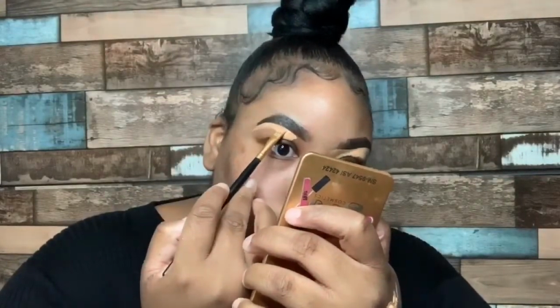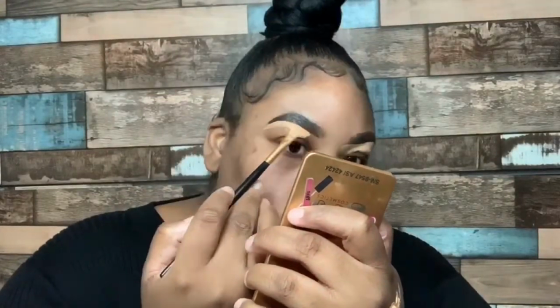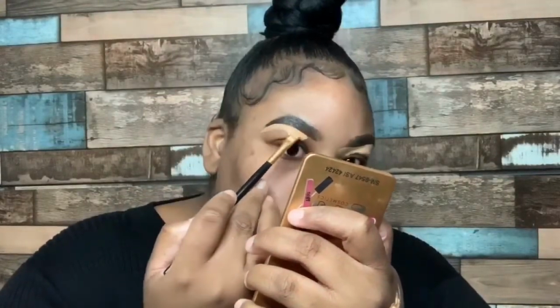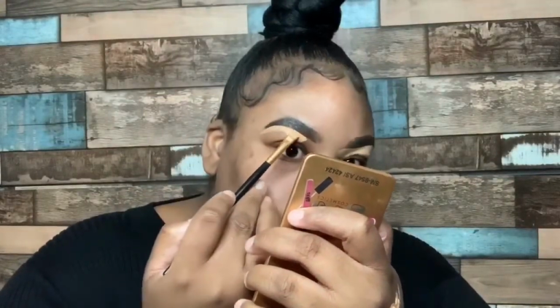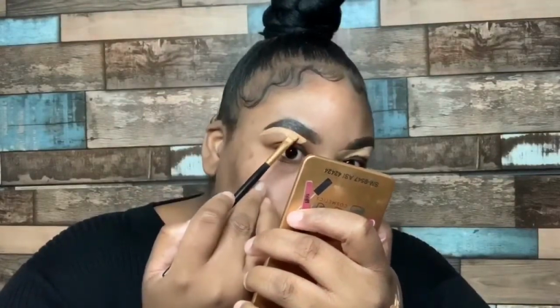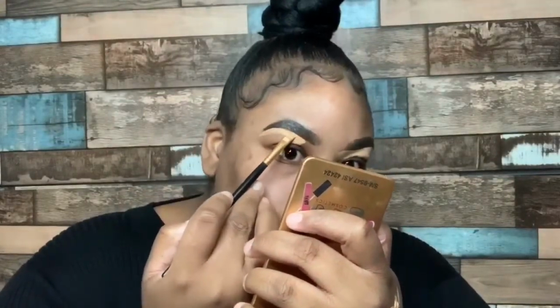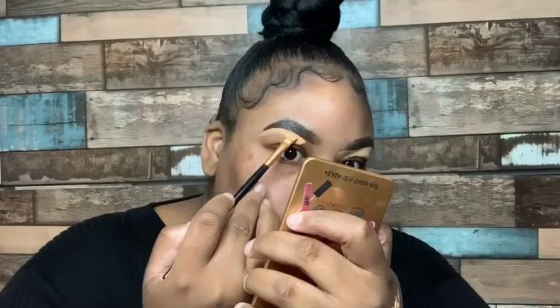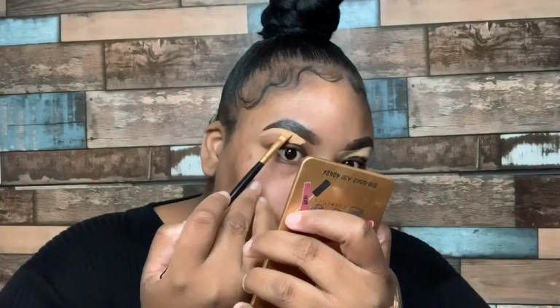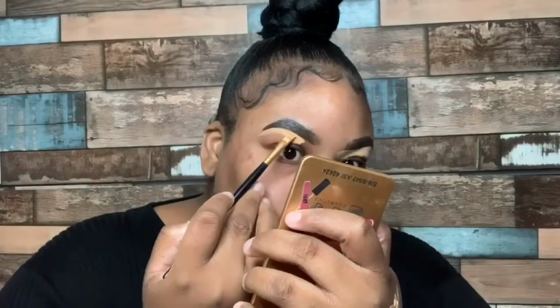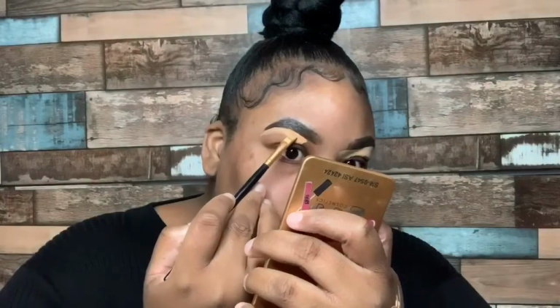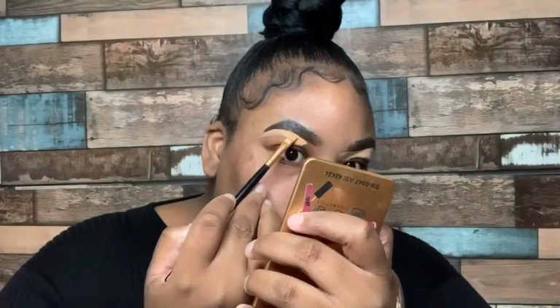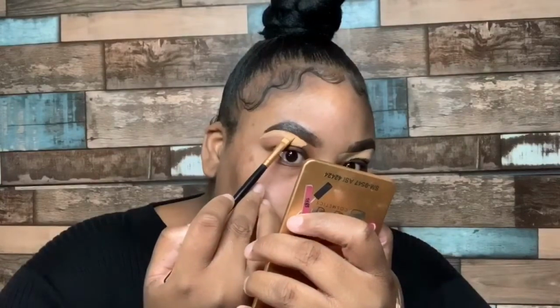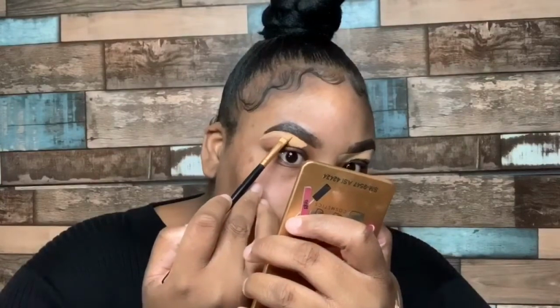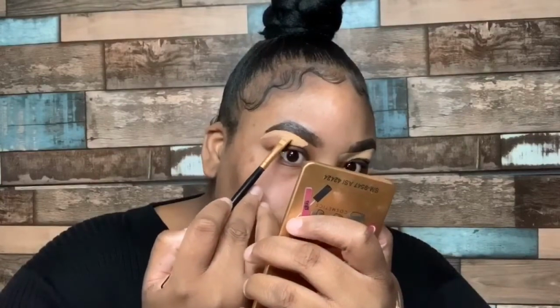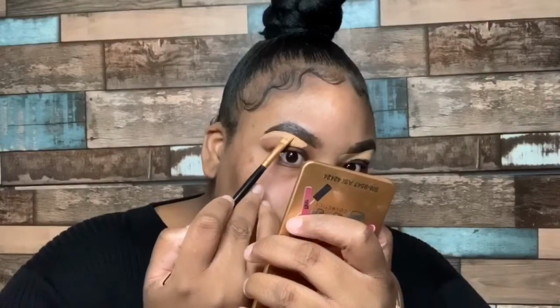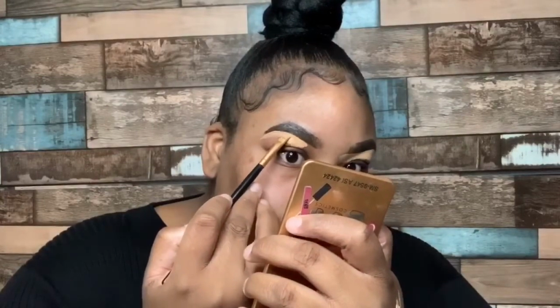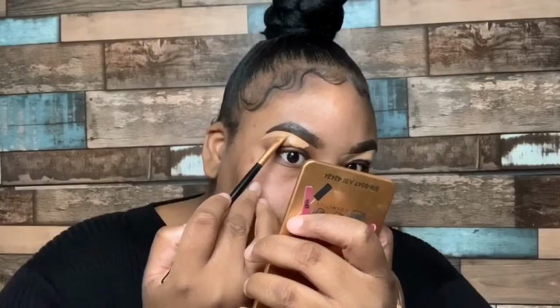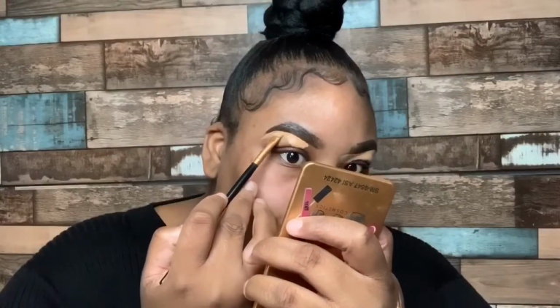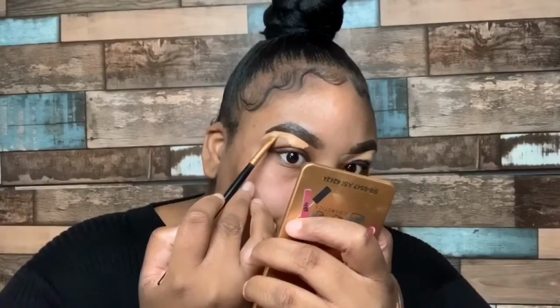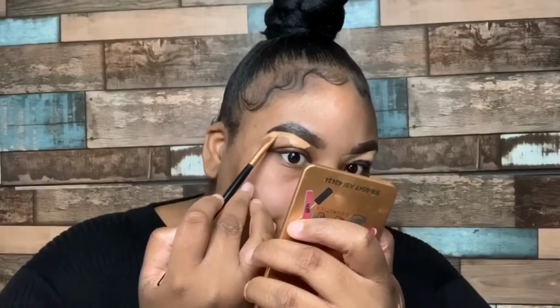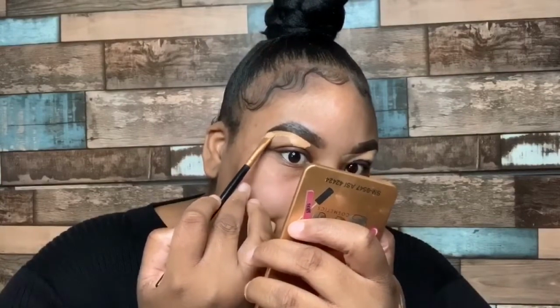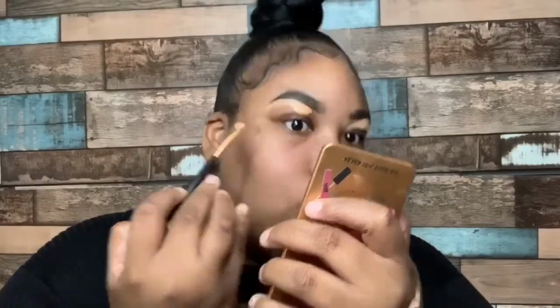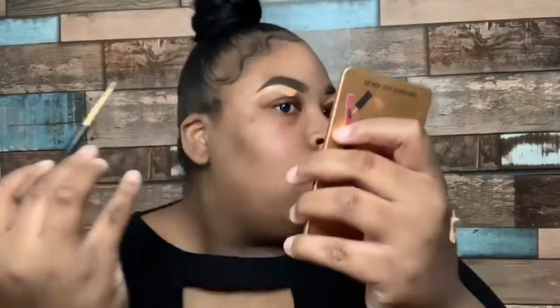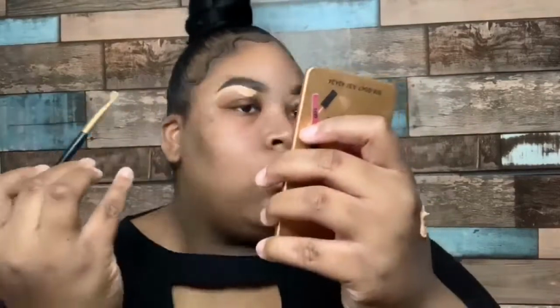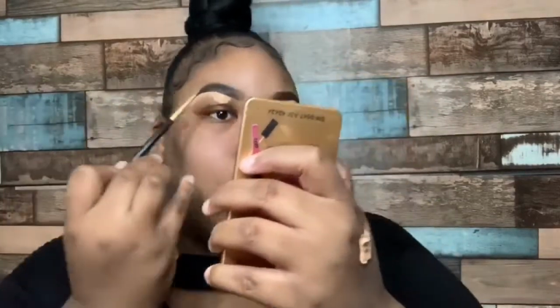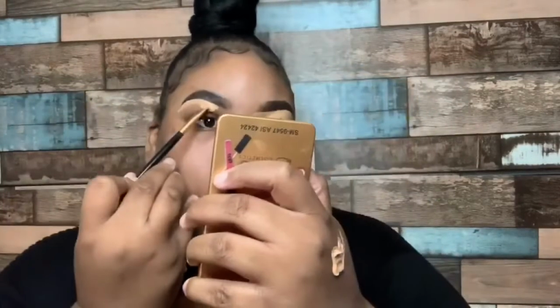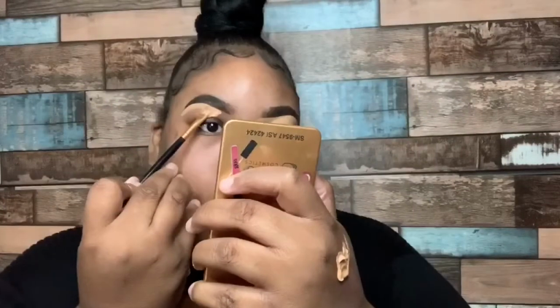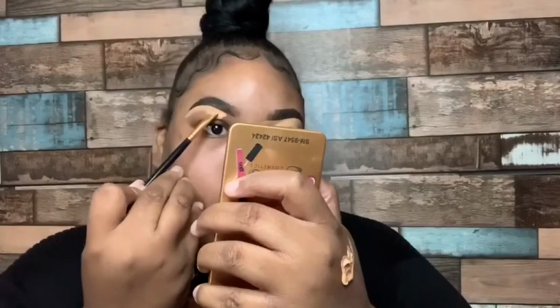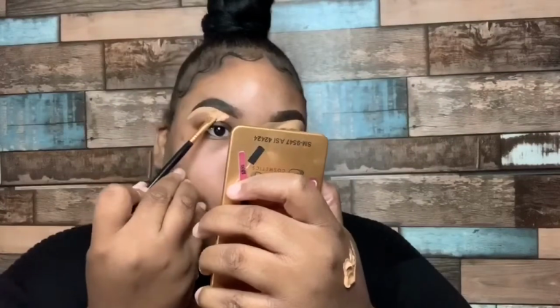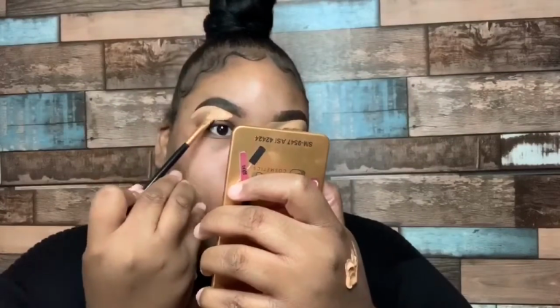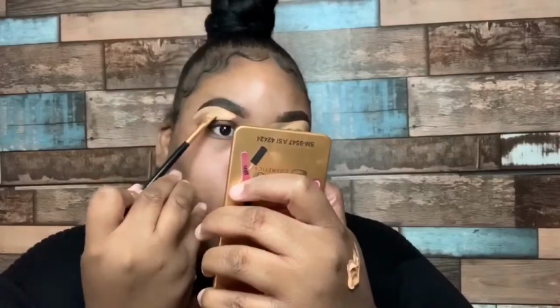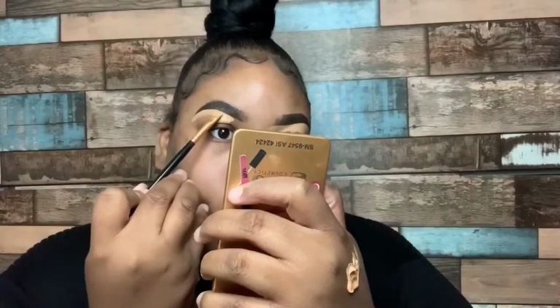Alright y'all, so now we're going to go ahead and clean up our brows, and to do that I'm using my LA Girl Pro Concealer in medium beige.